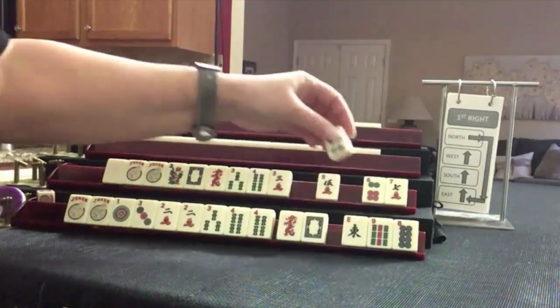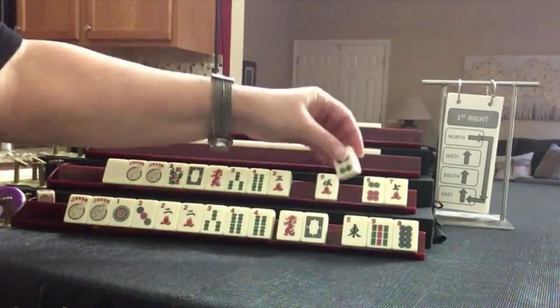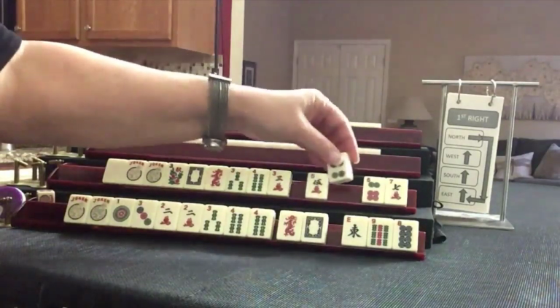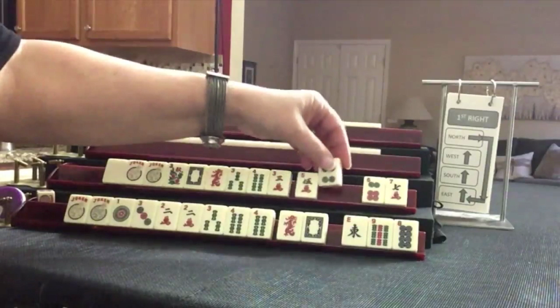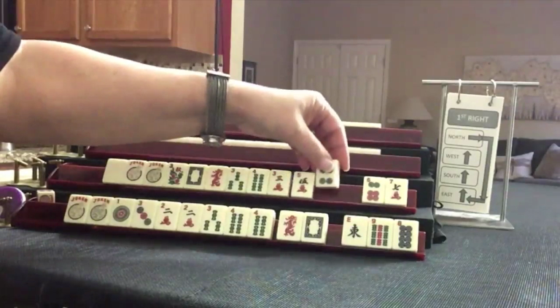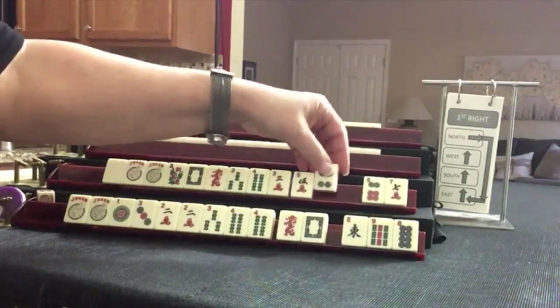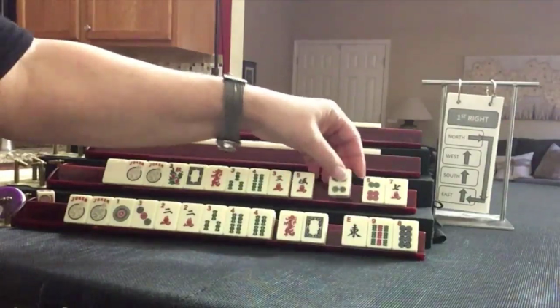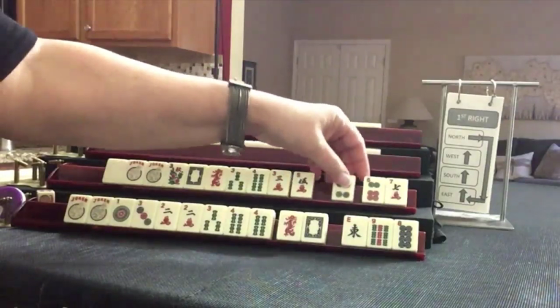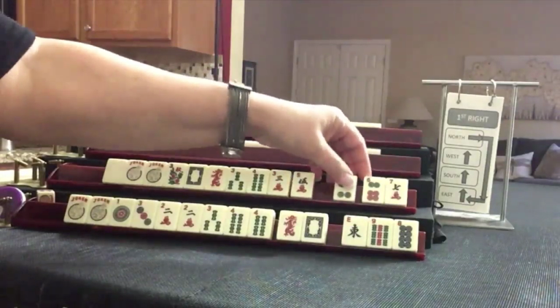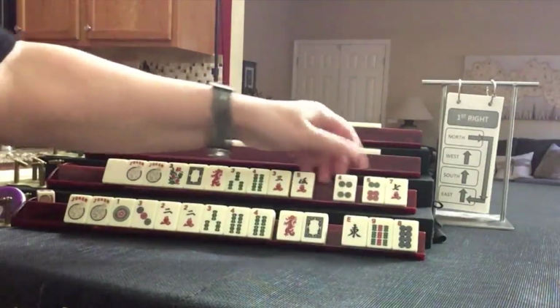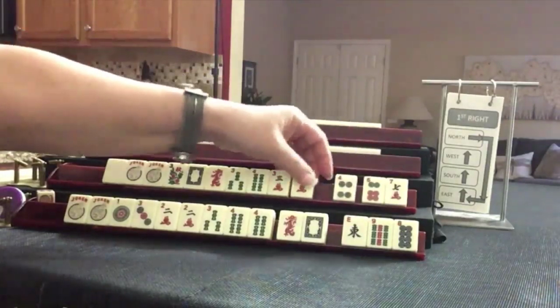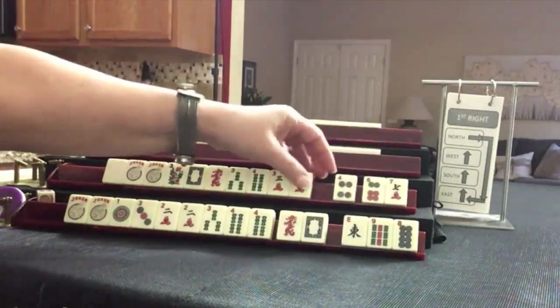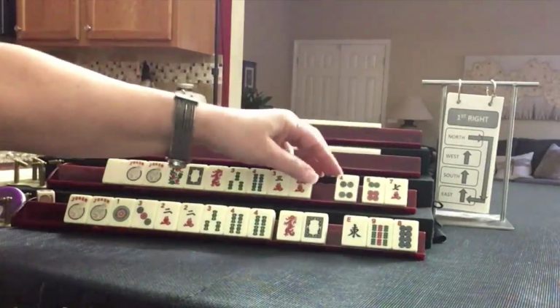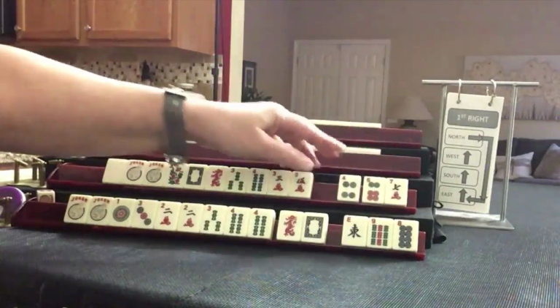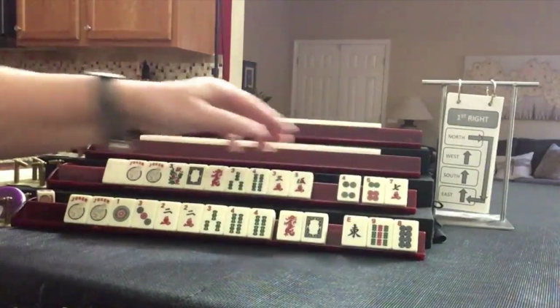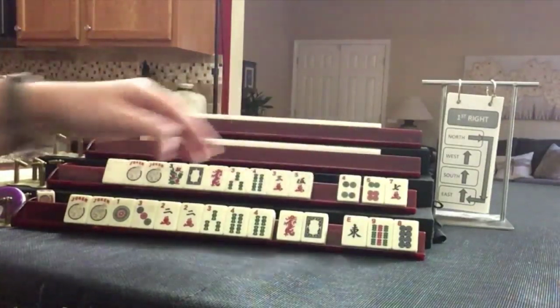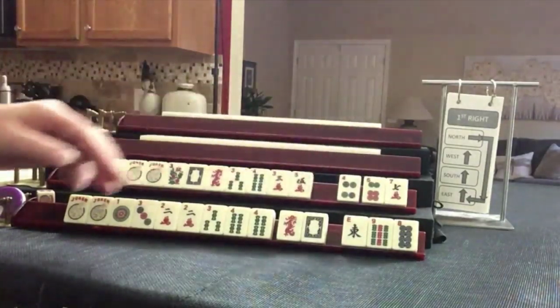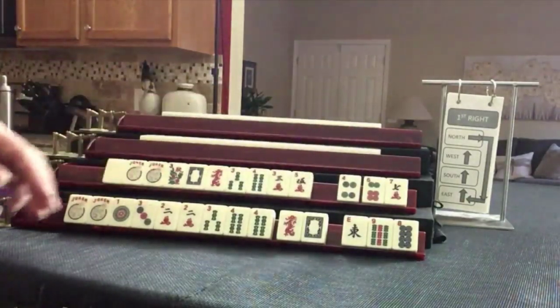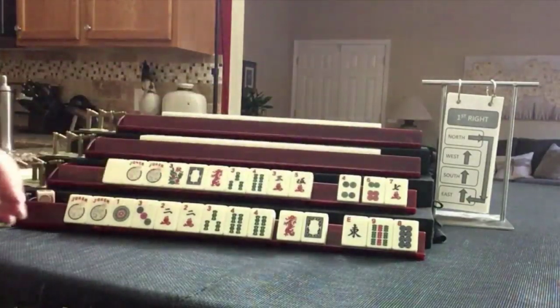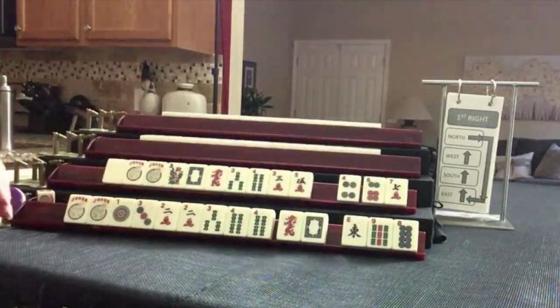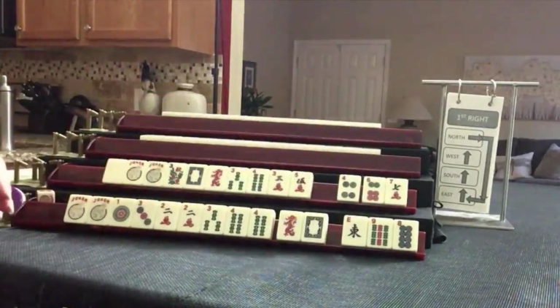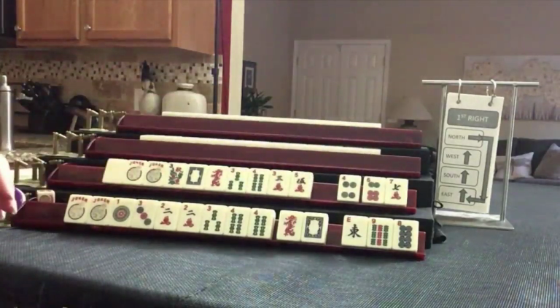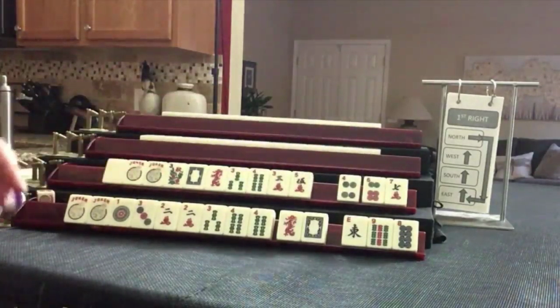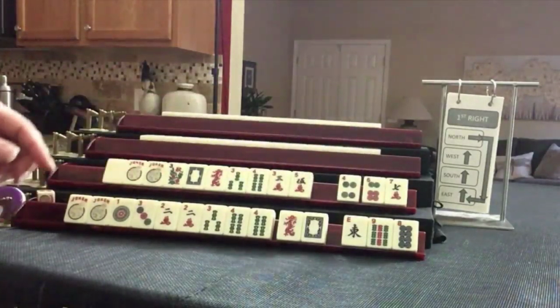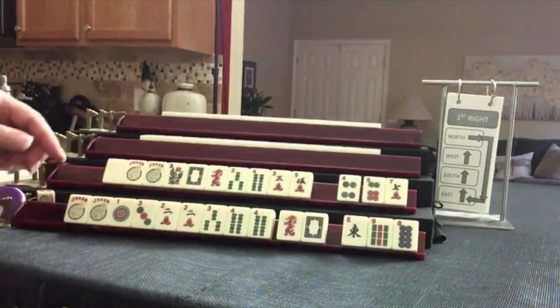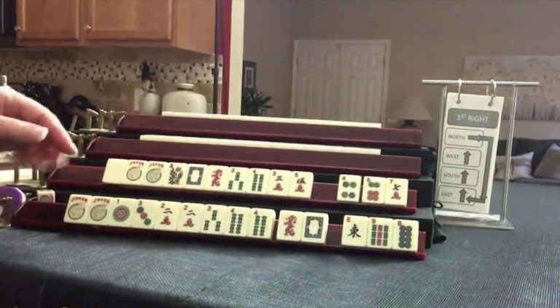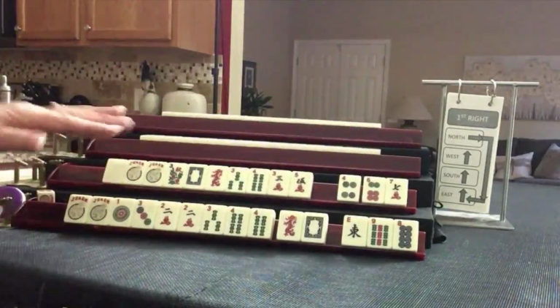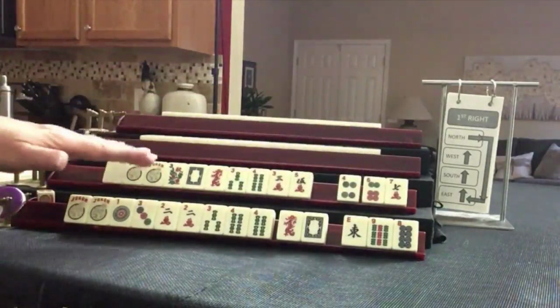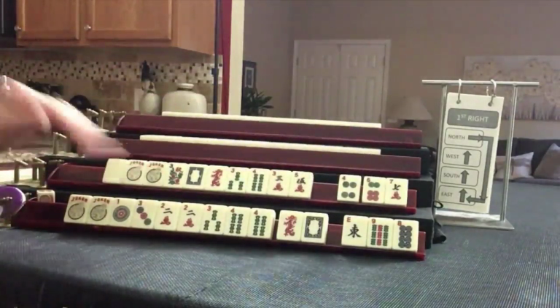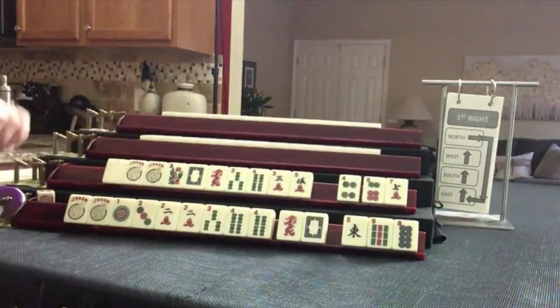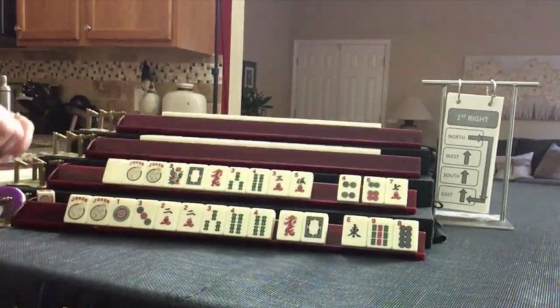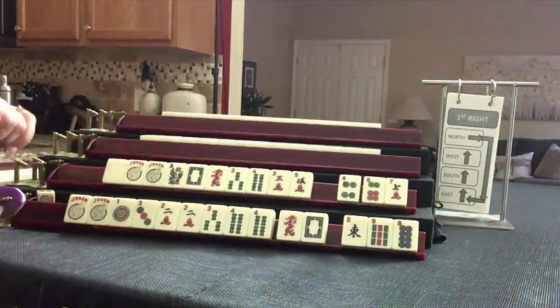Threes with white. There is a consecutive hand that uses one suit — three, four, five. We have no four crack though. Let's keep the five and pass the four. Let's see what happens.